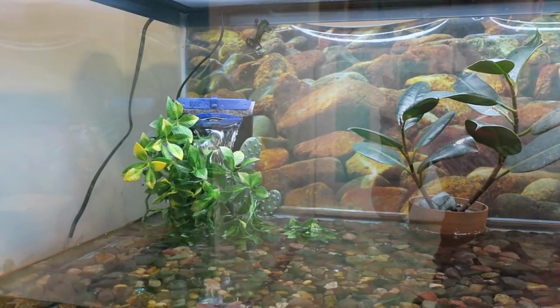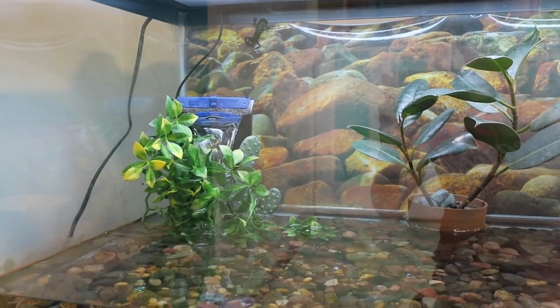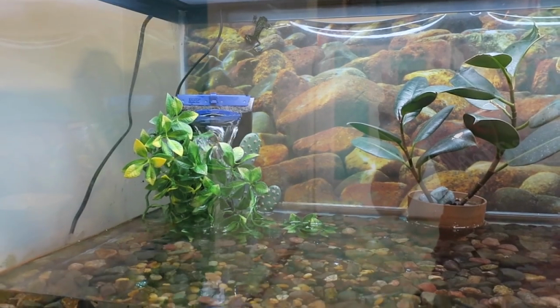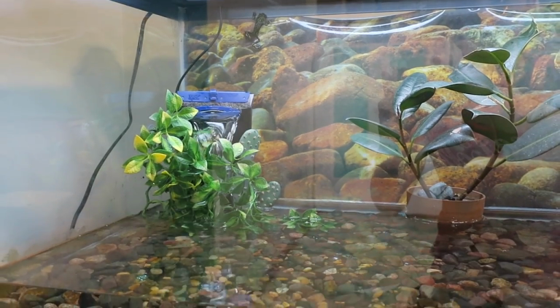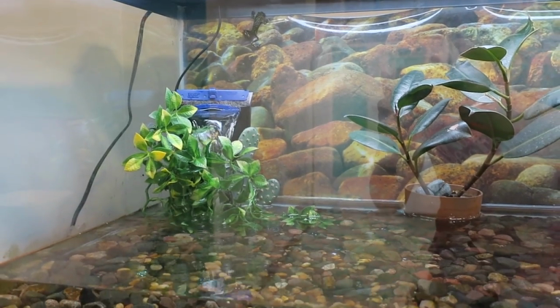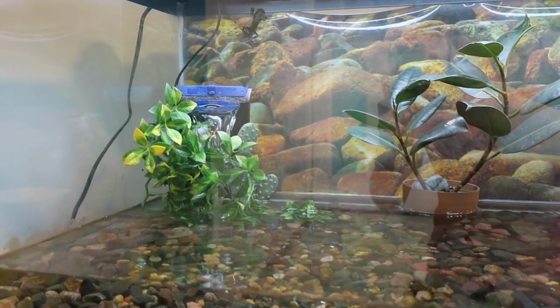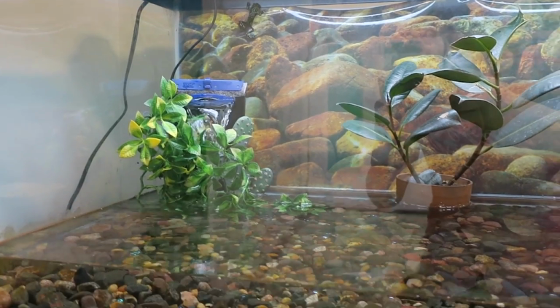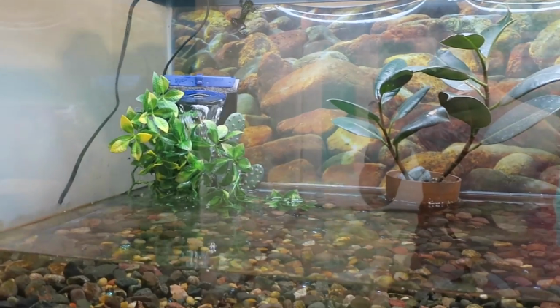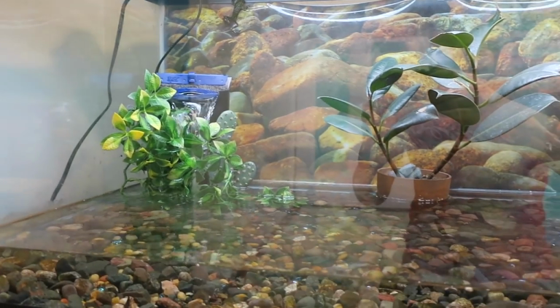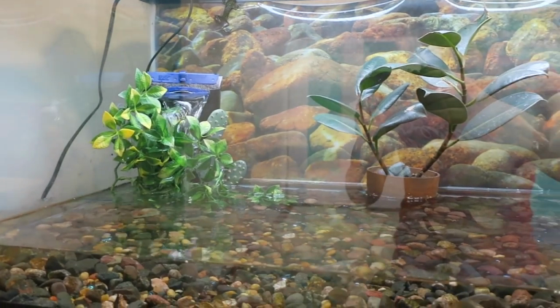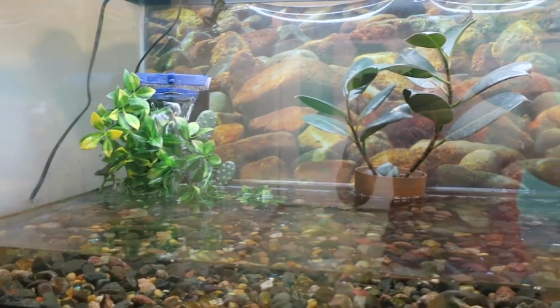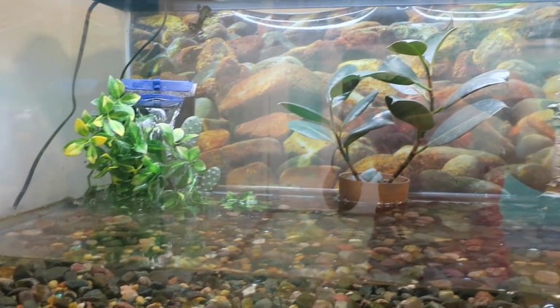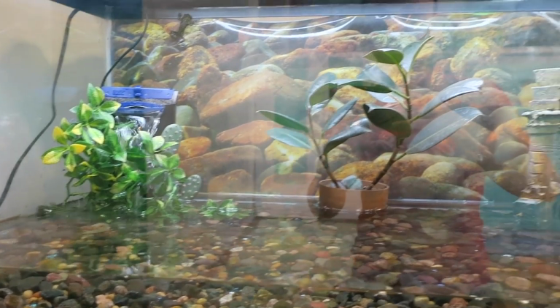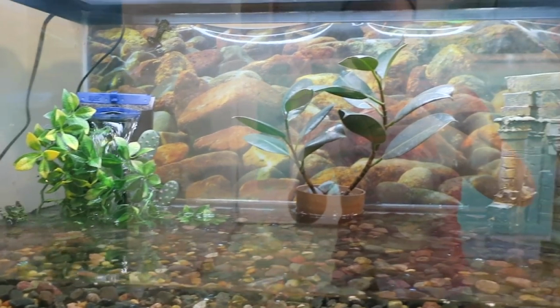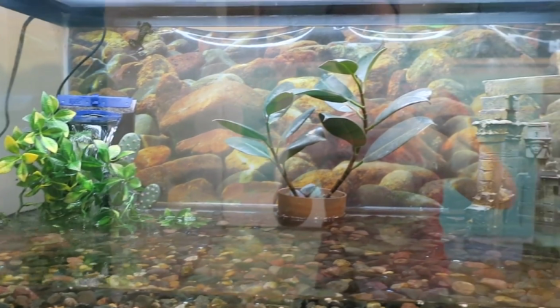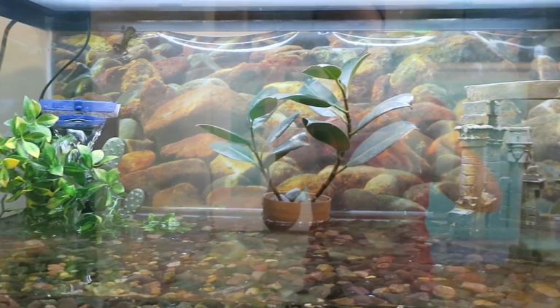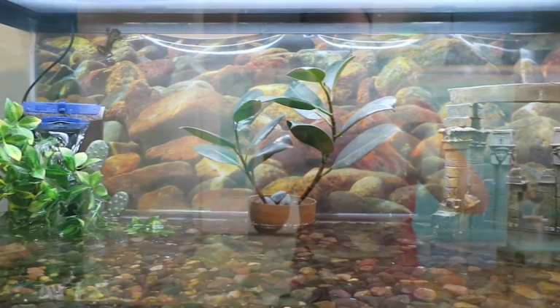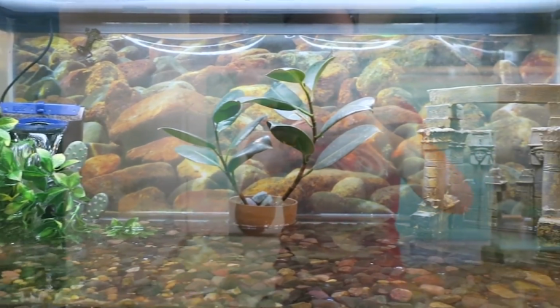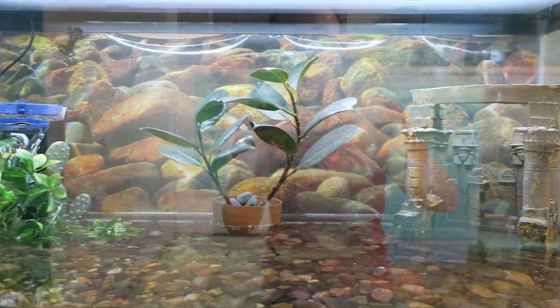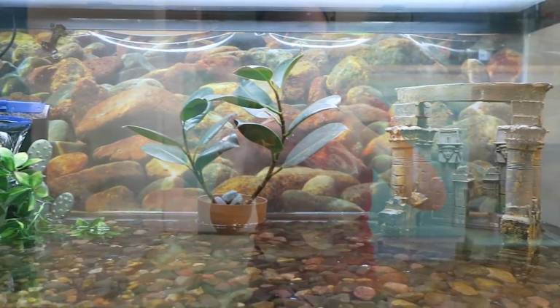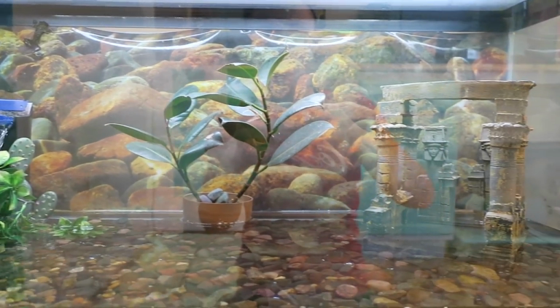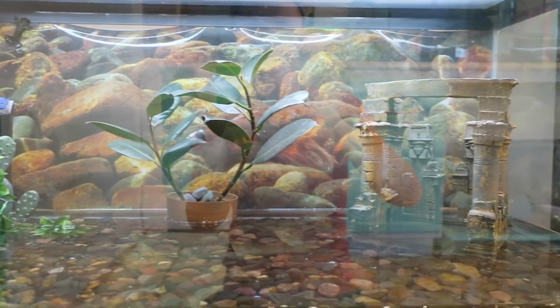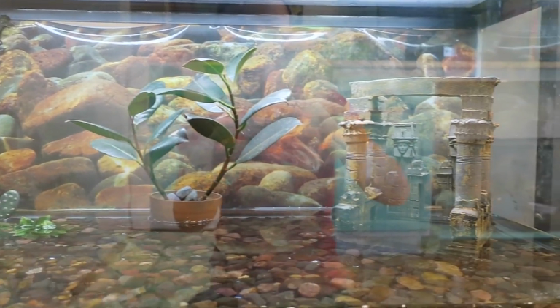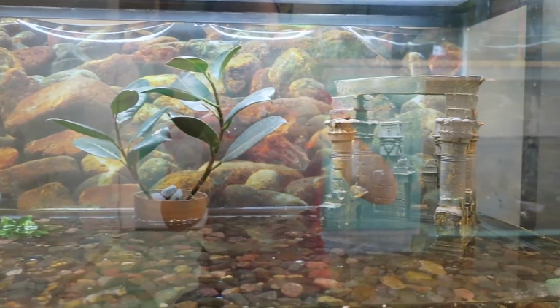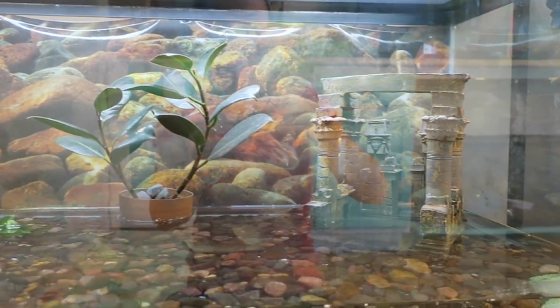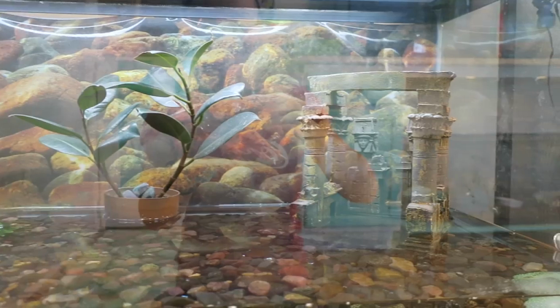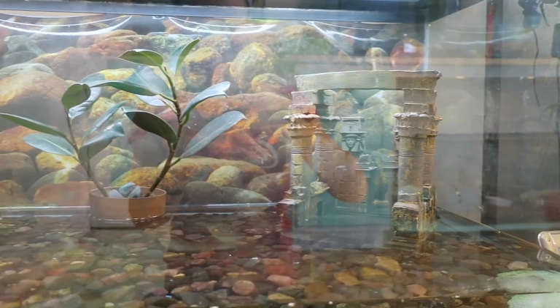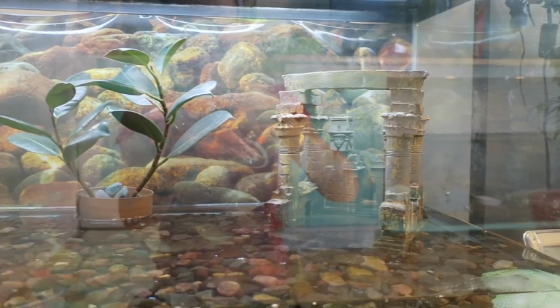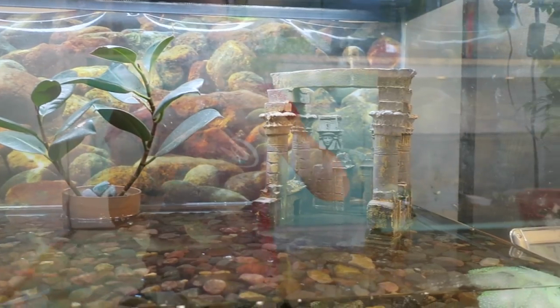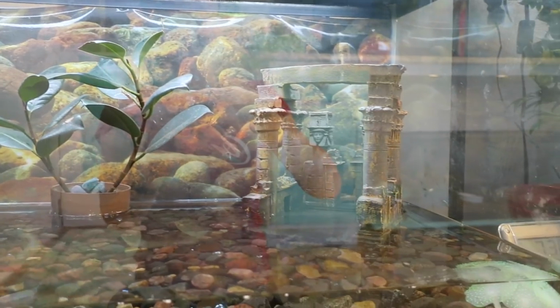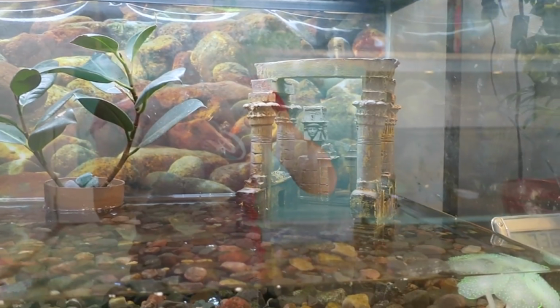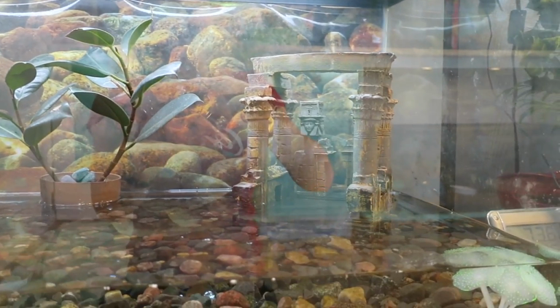First tank we have is a 40 gallon long that holds five red belly totes.